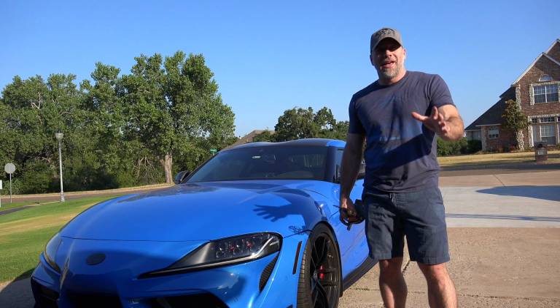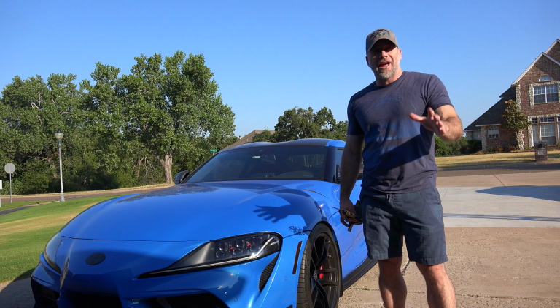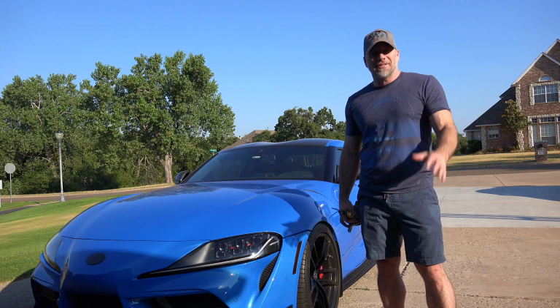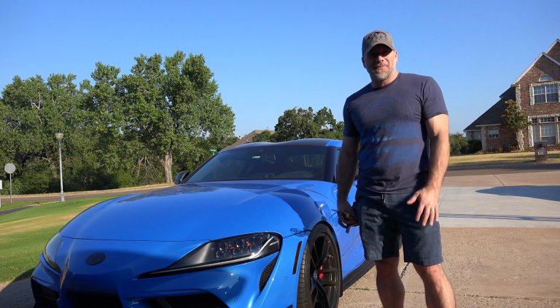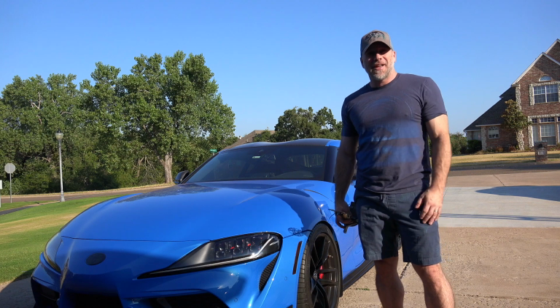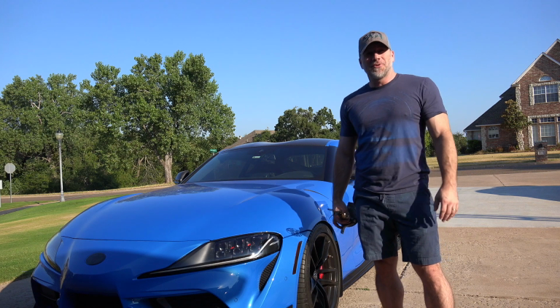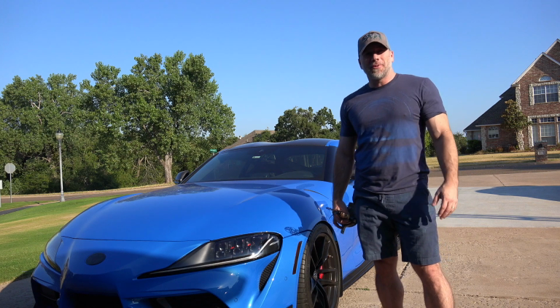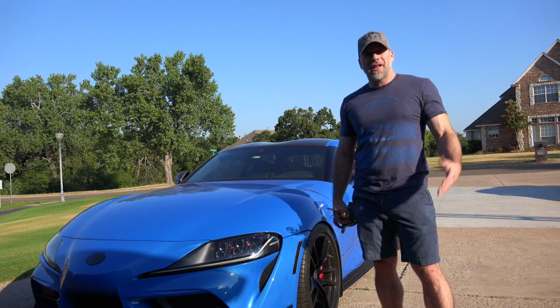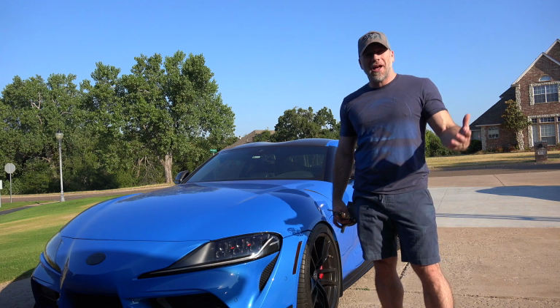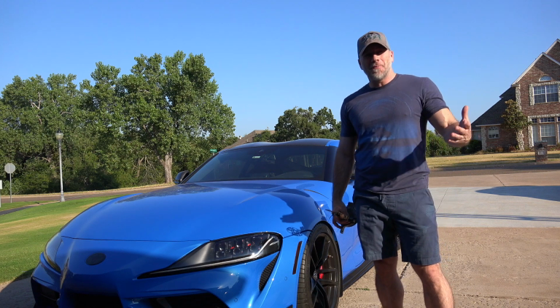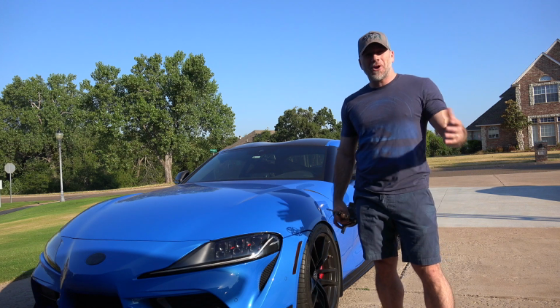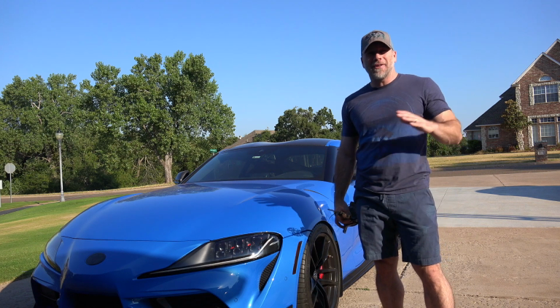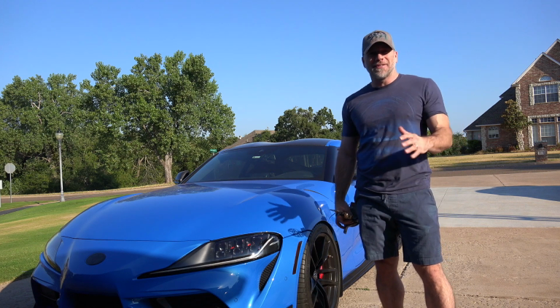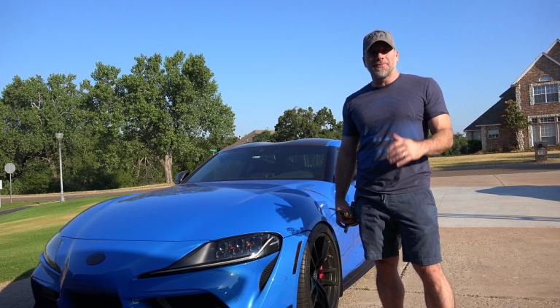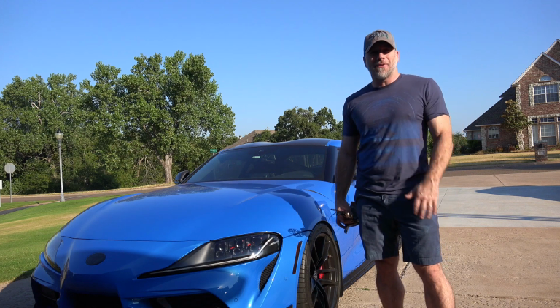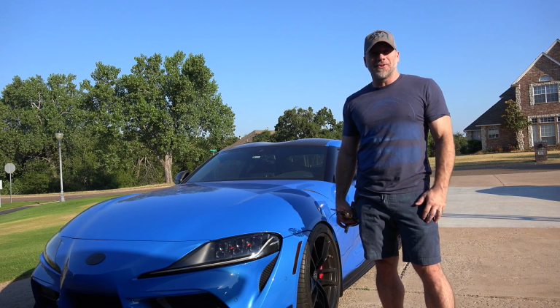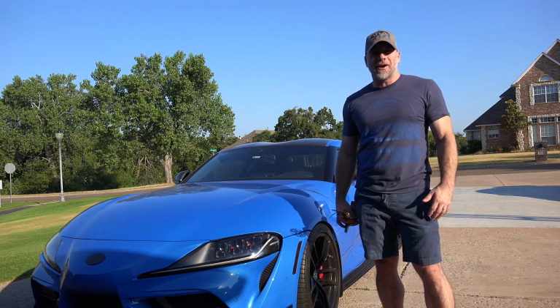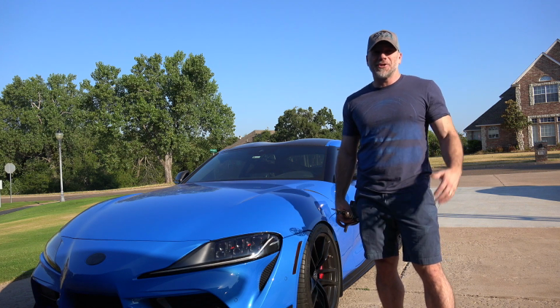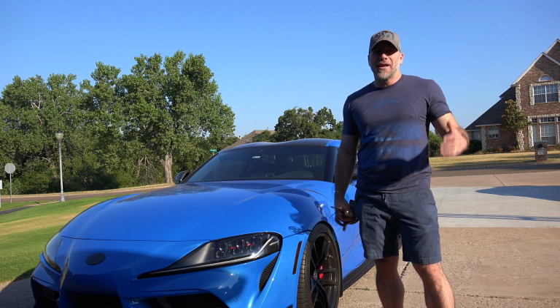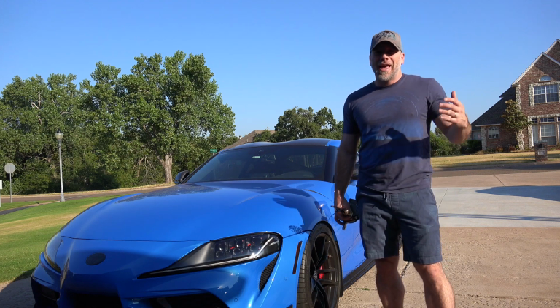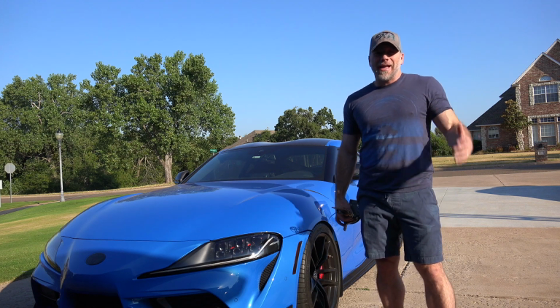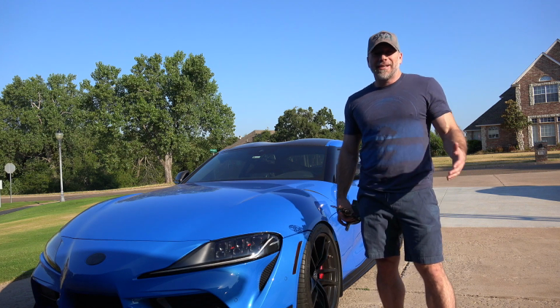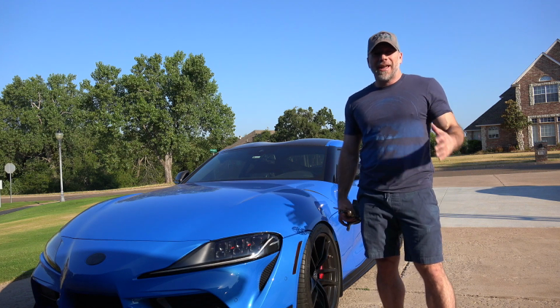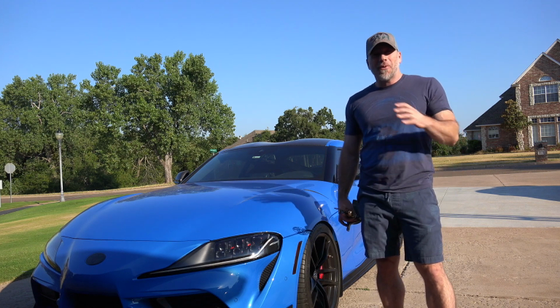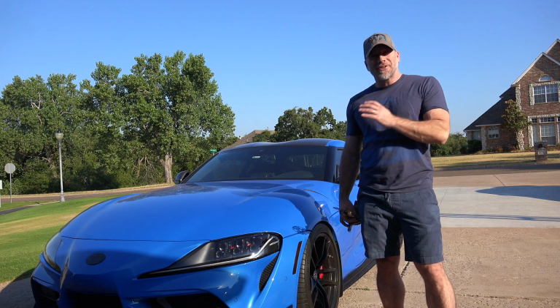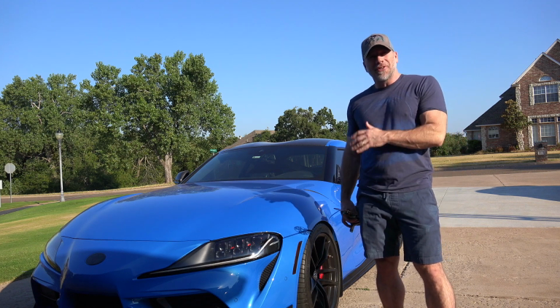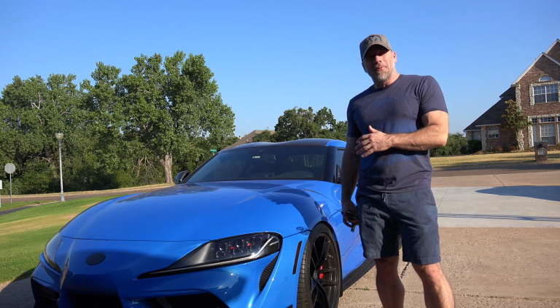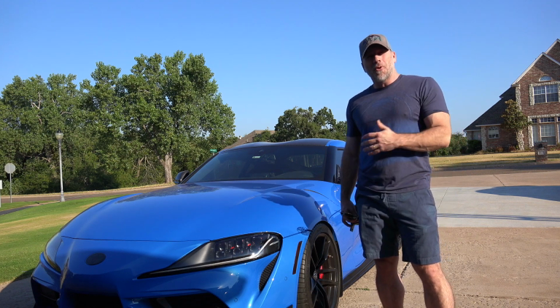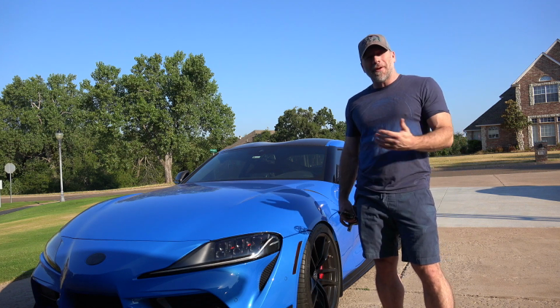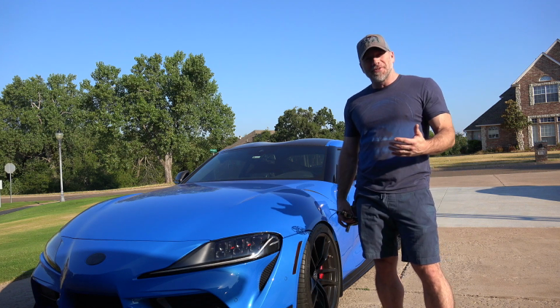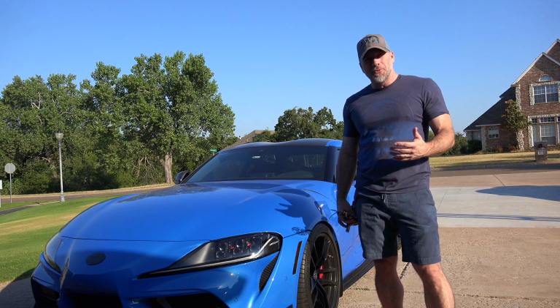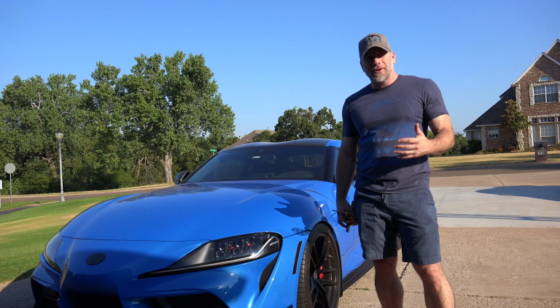Hey guys, thanks for joining me today. I'm Mark. This is McIver's Garage and today I want to talk a little bit more about the Supra.